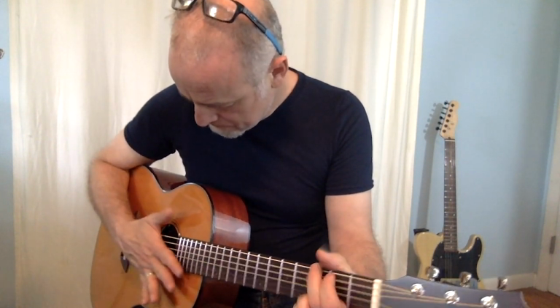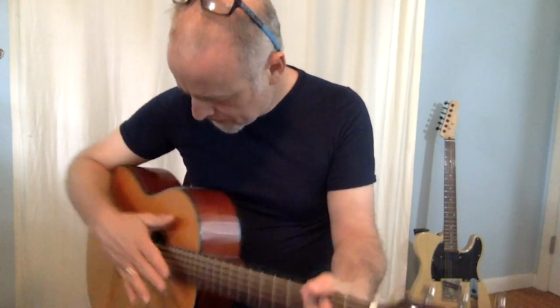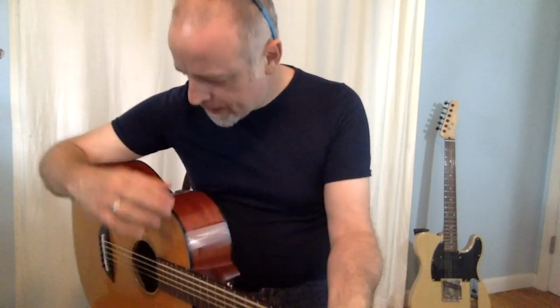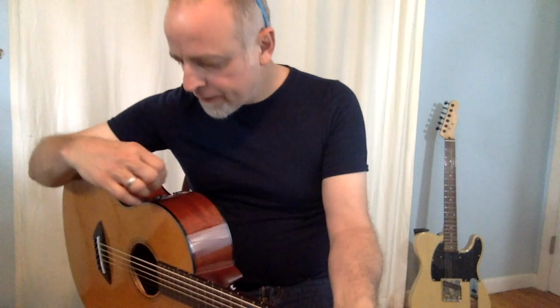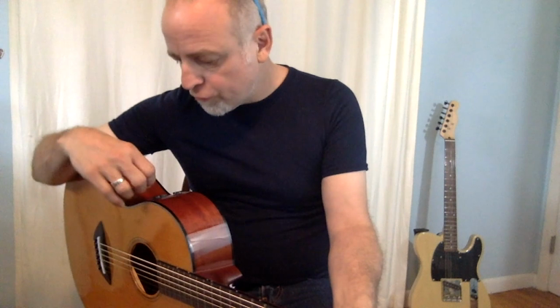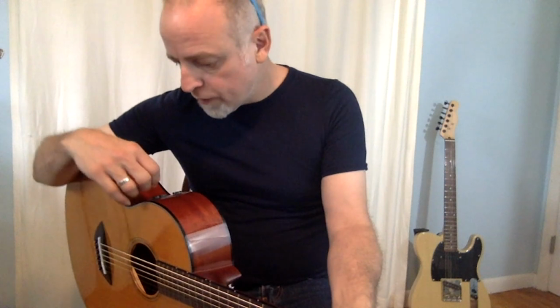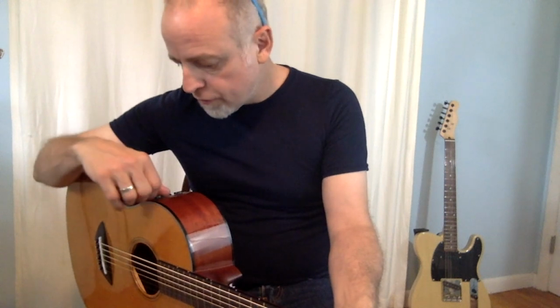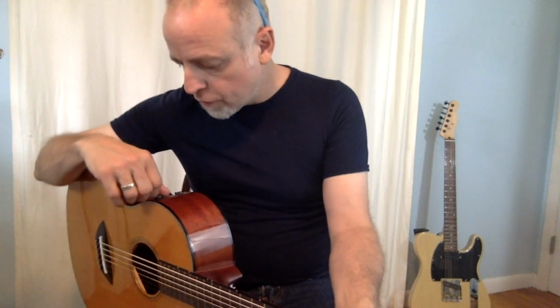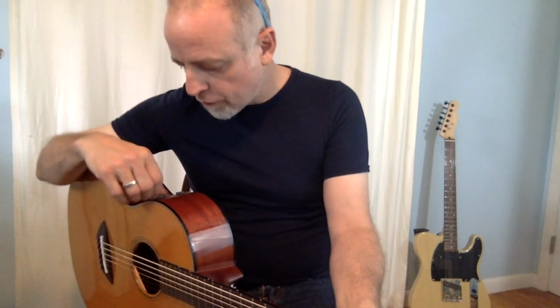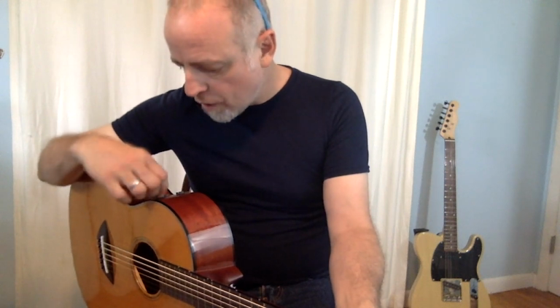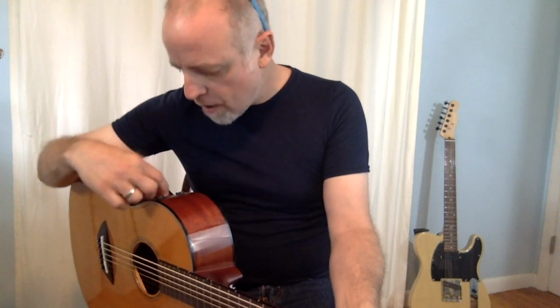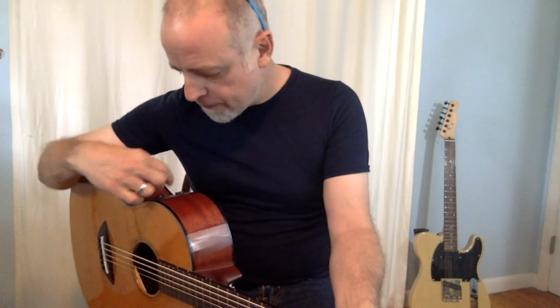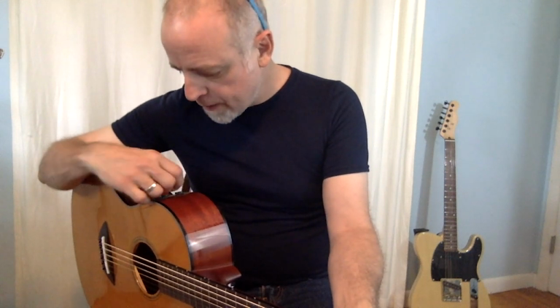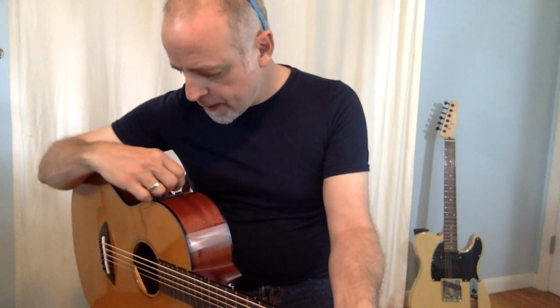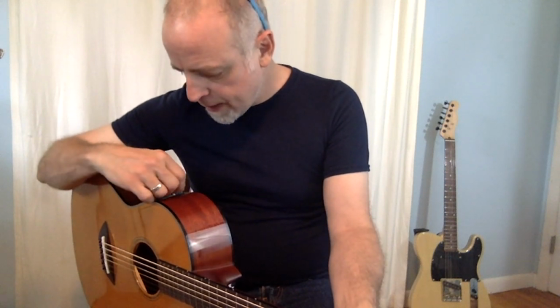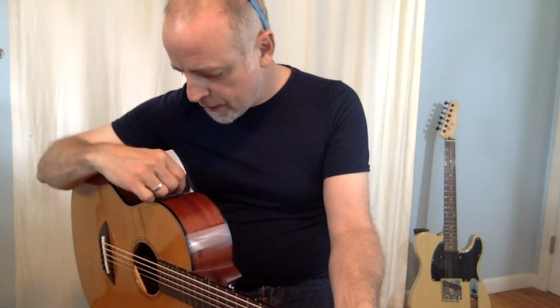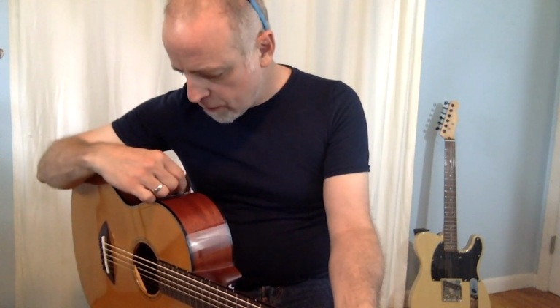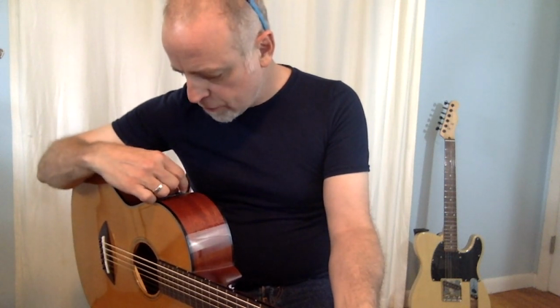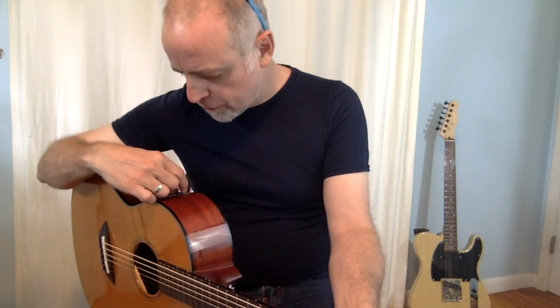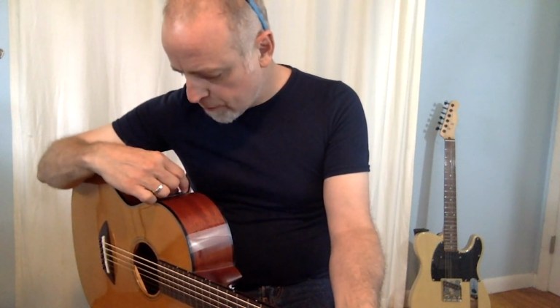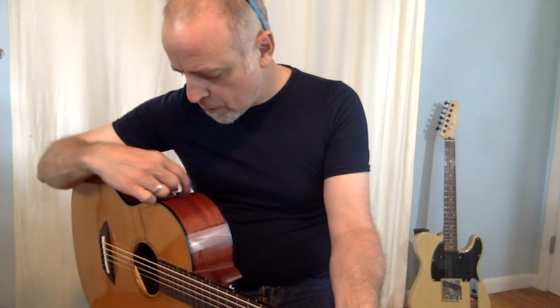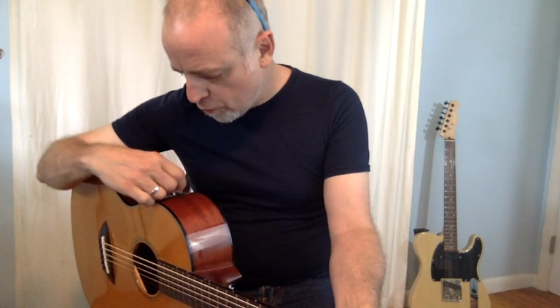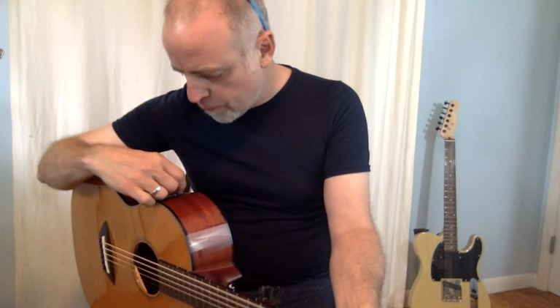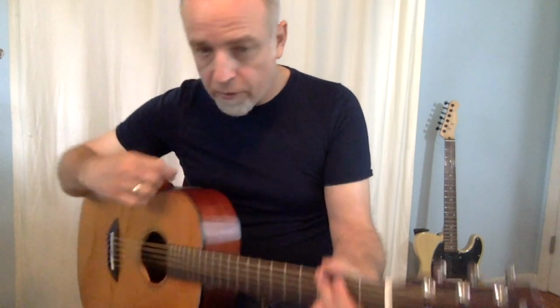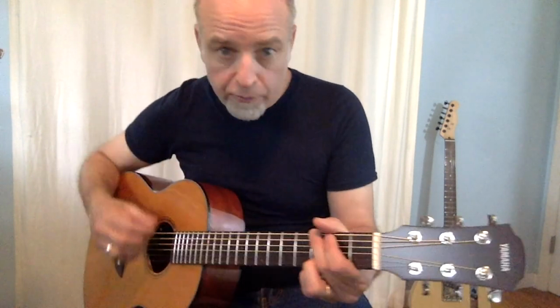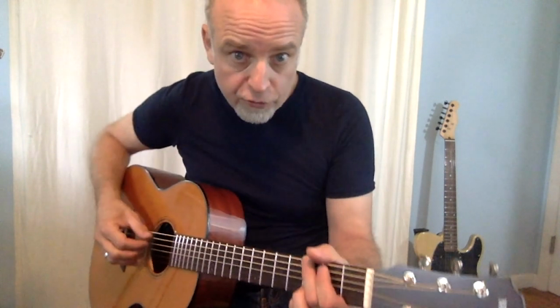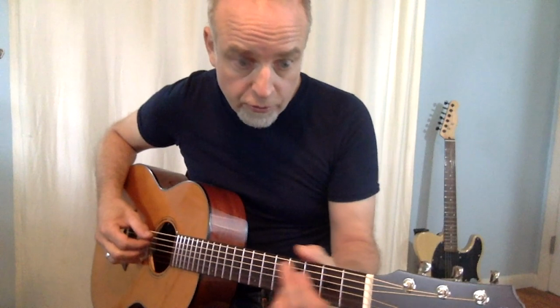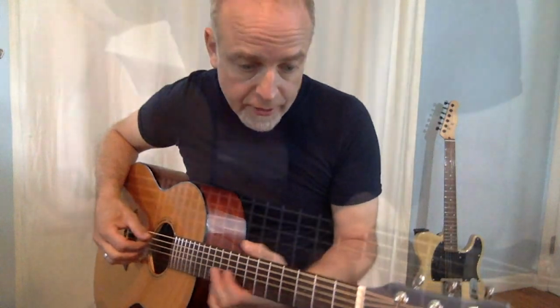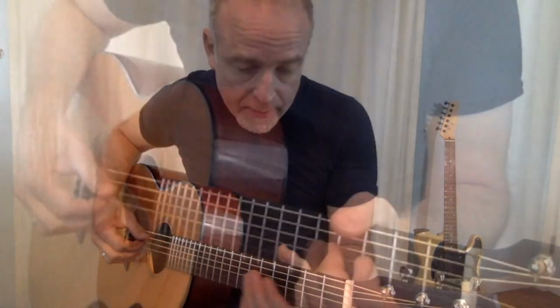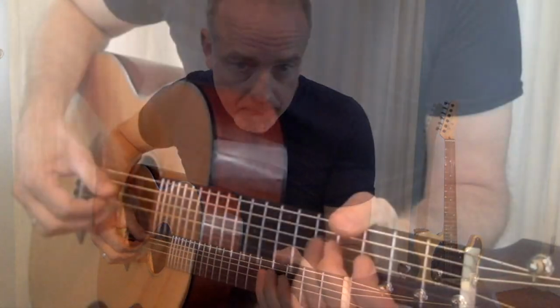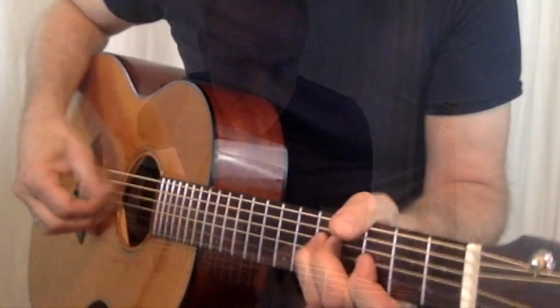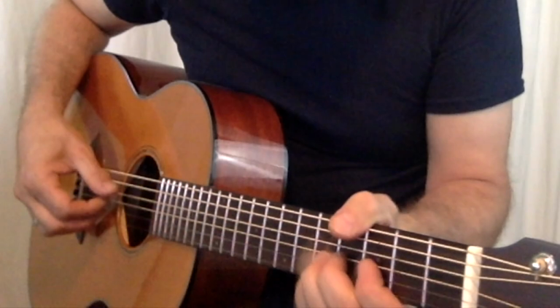Now let's switch the chorus off and go to some room reverb with a shorter decay.